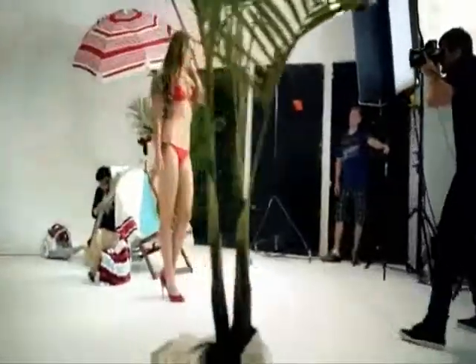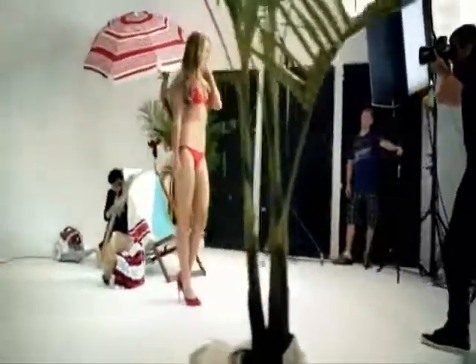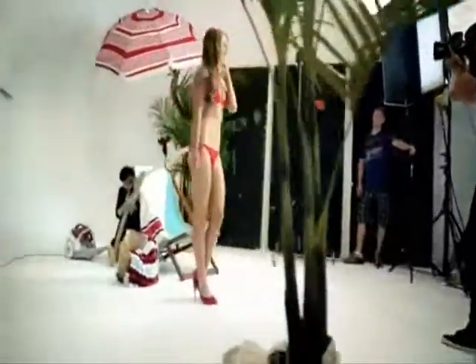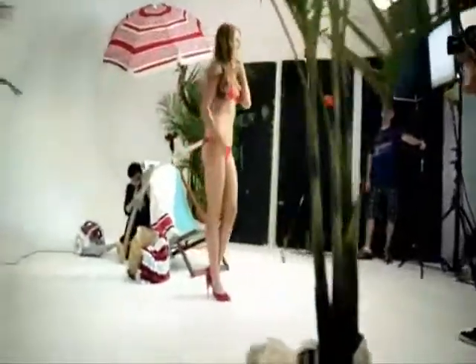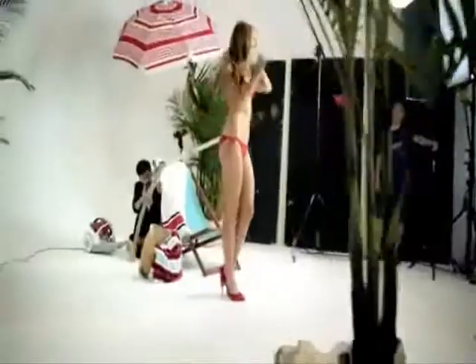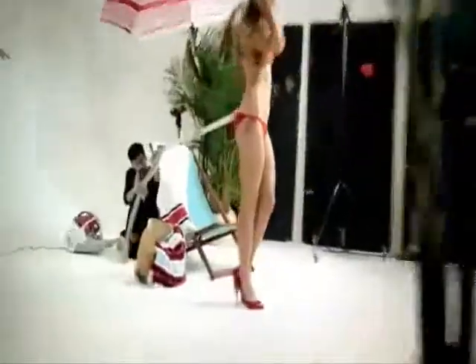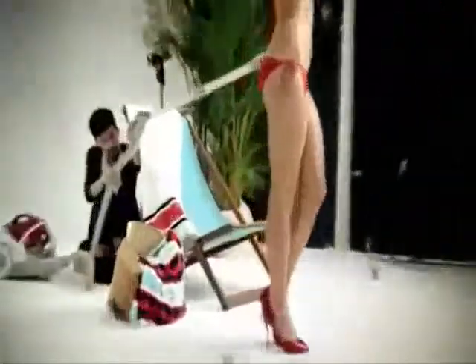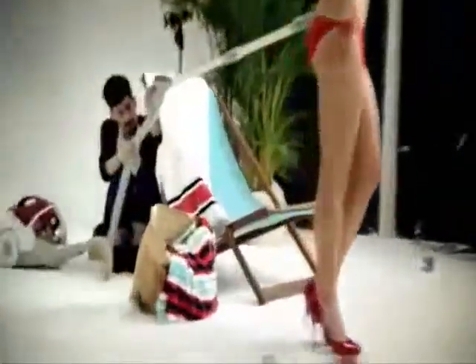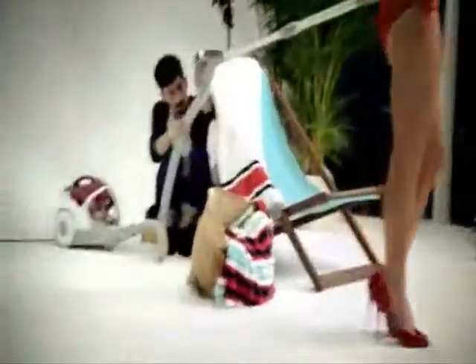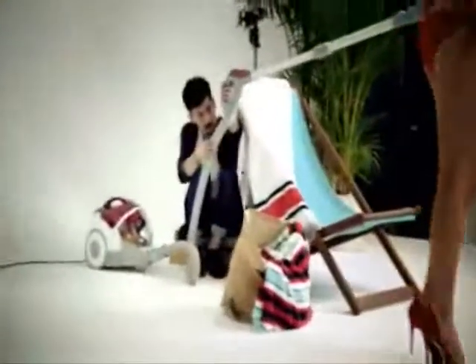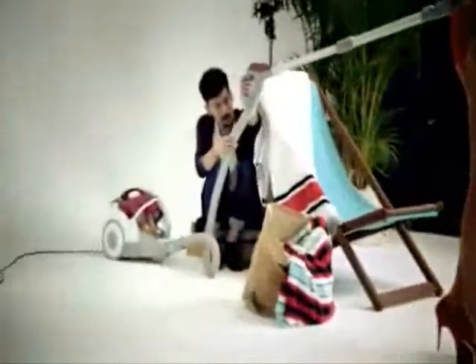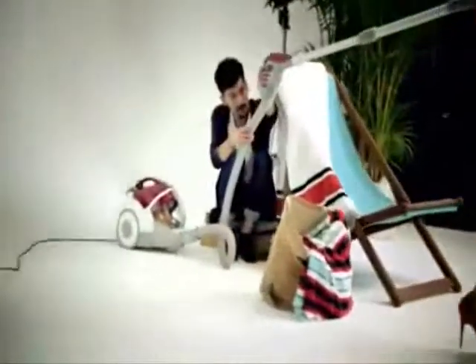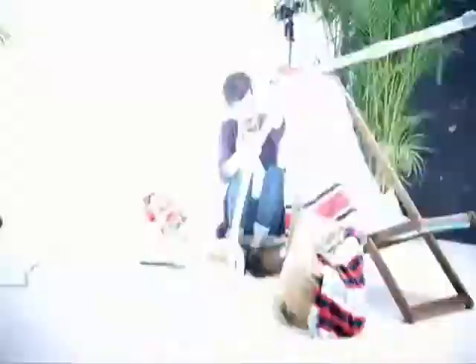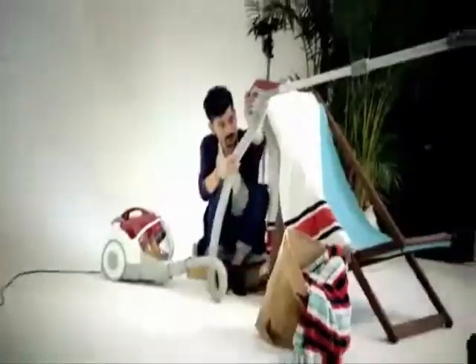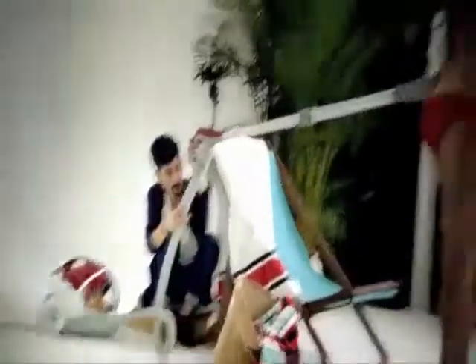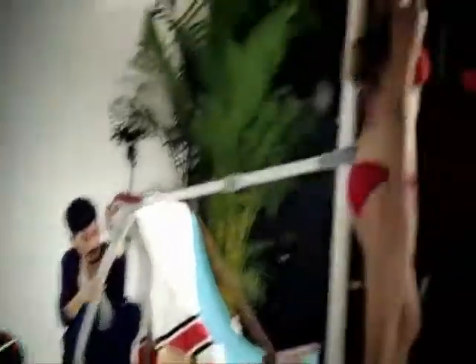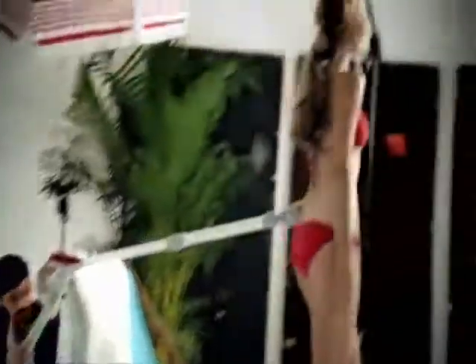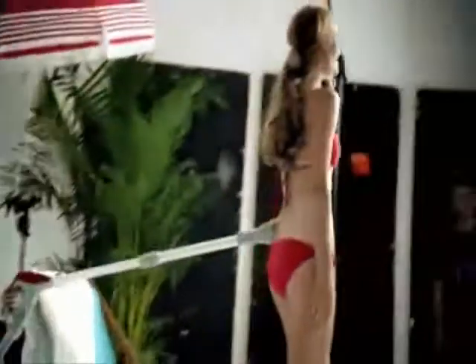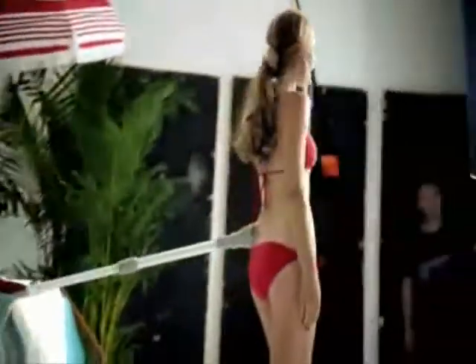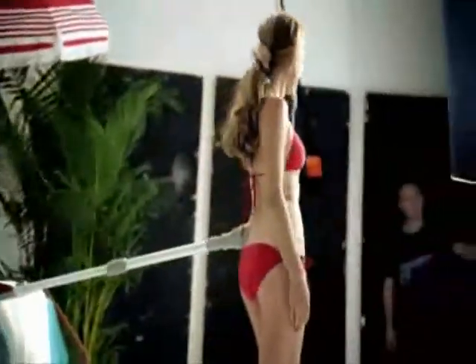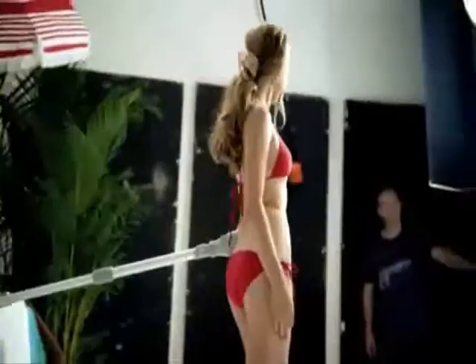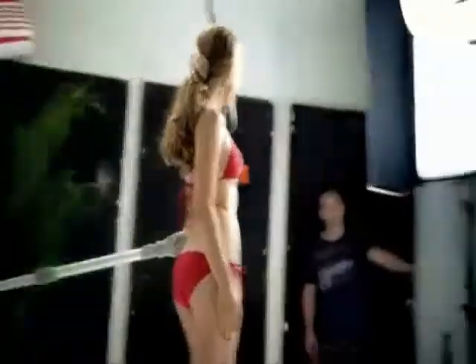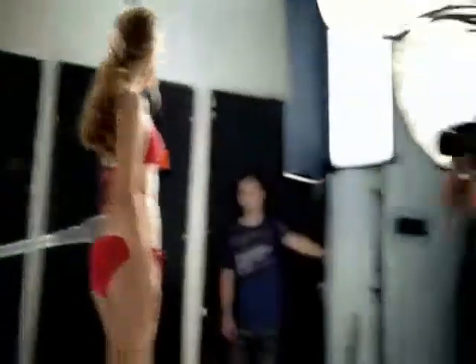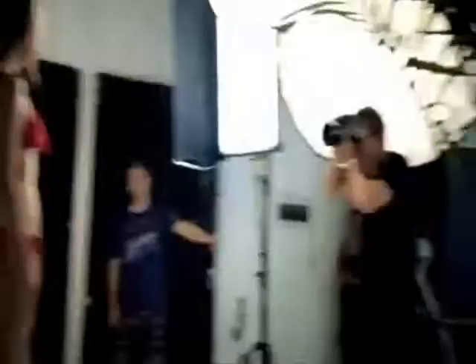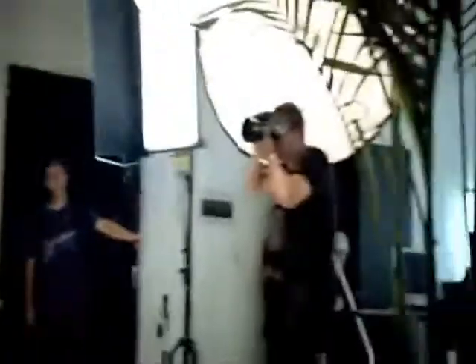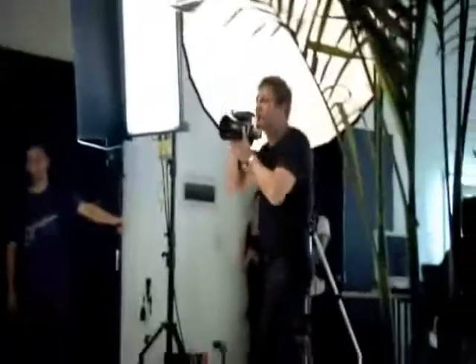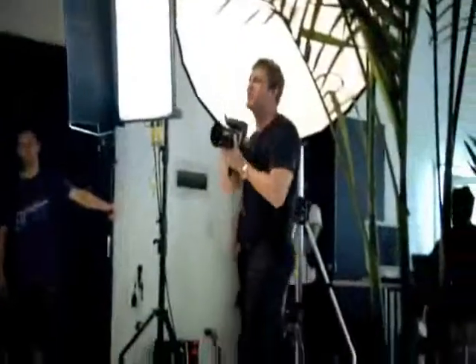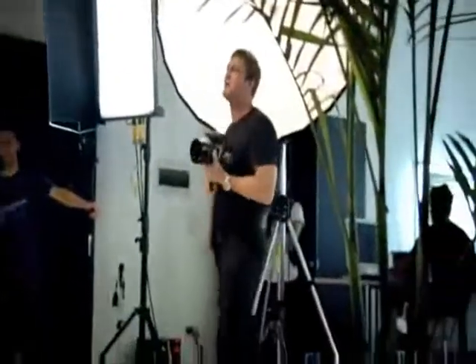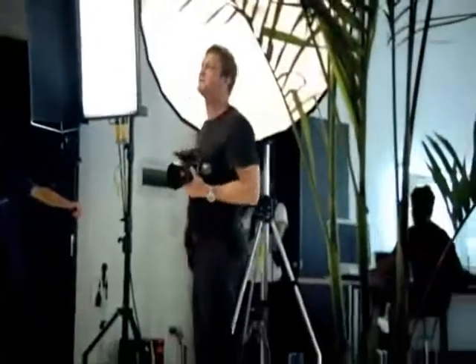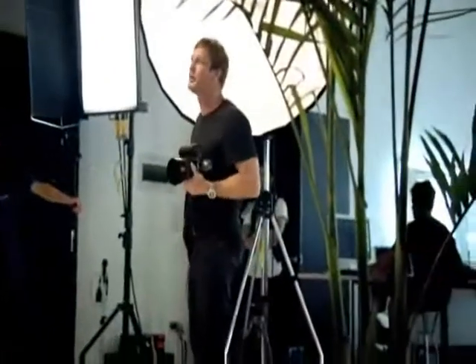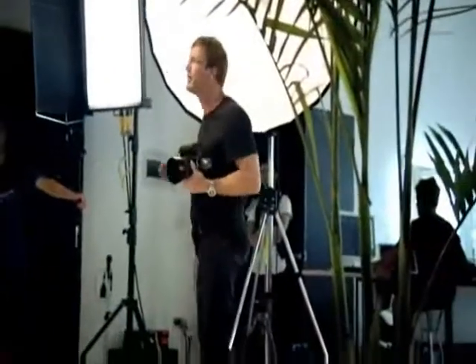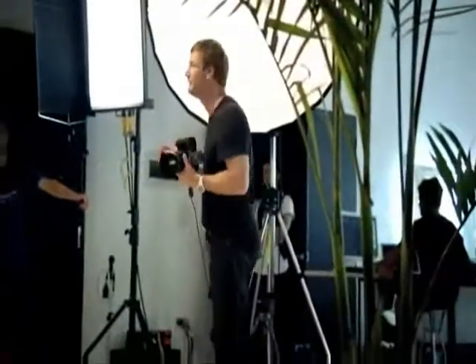Bring it to camera now. Oh, it's so dynamic. It's incredible. Yep. Down the barrel. Okay. Thank you very much. You've got it.